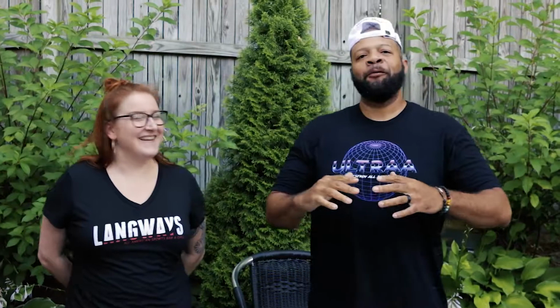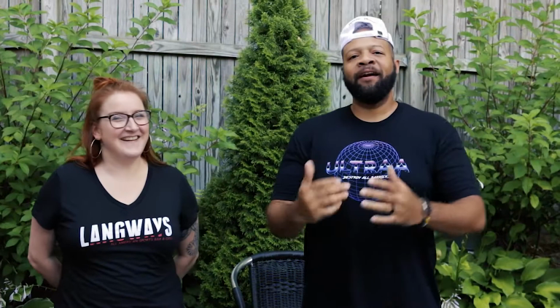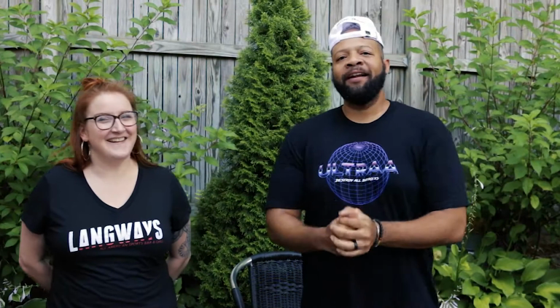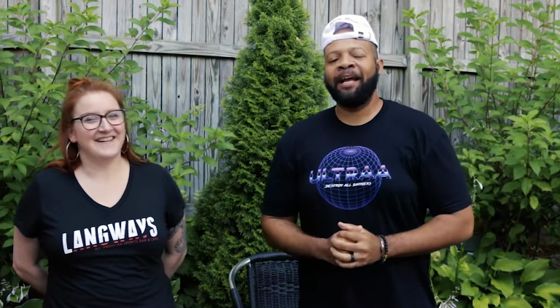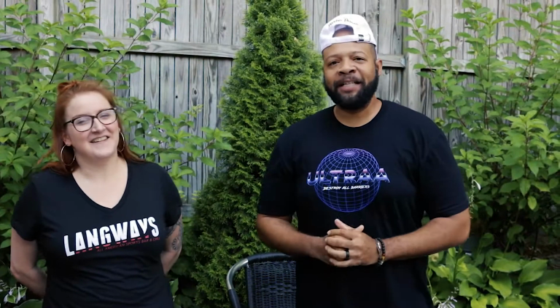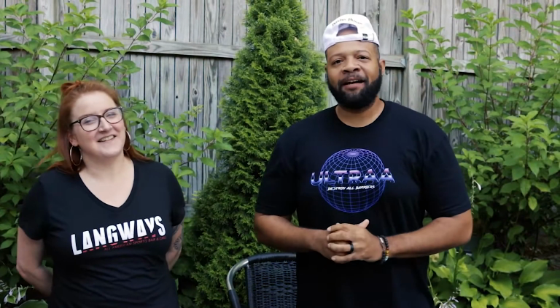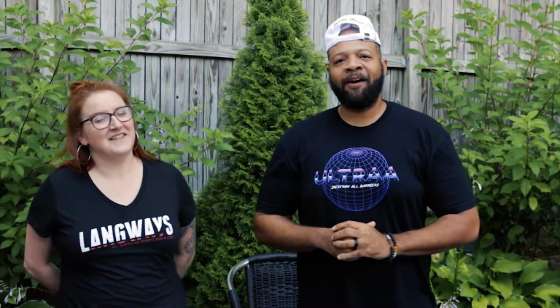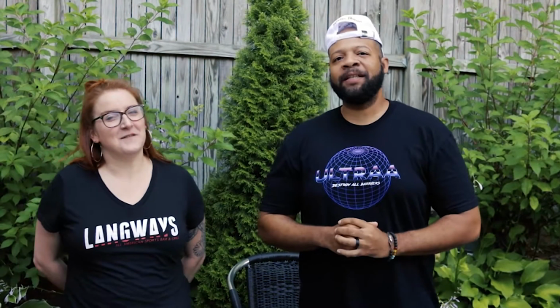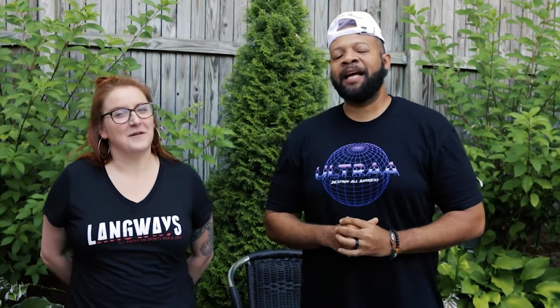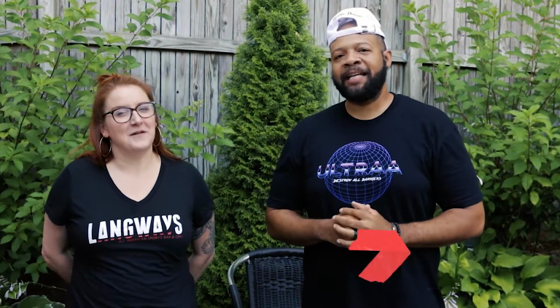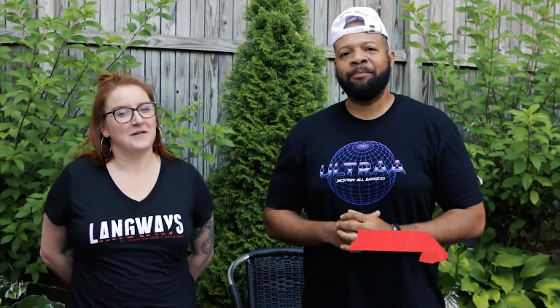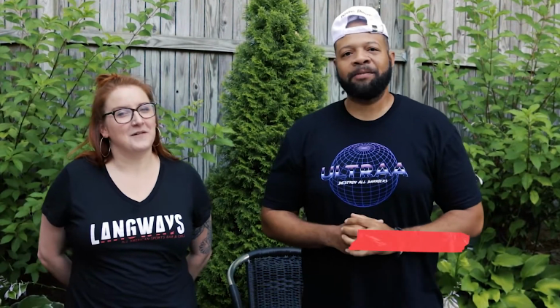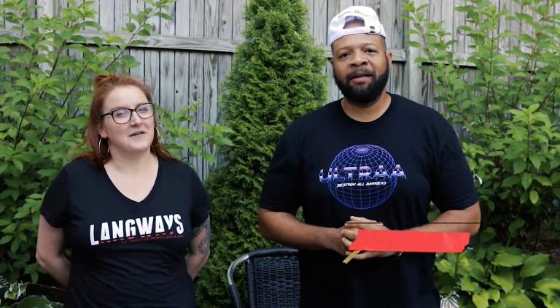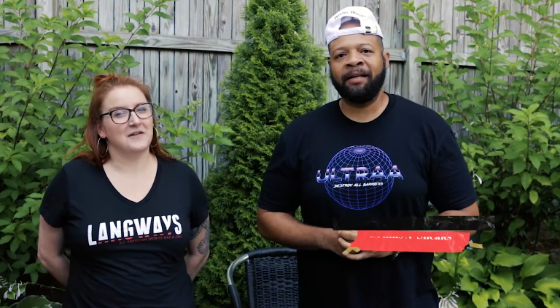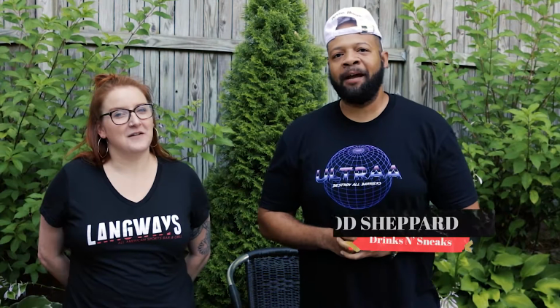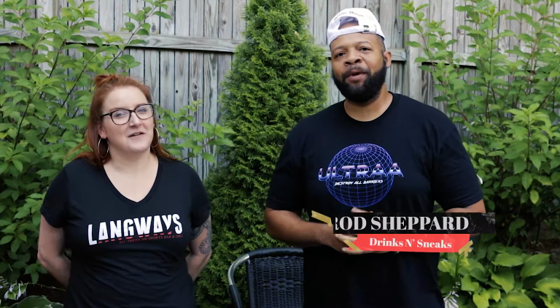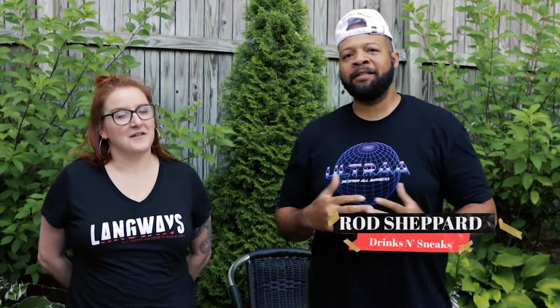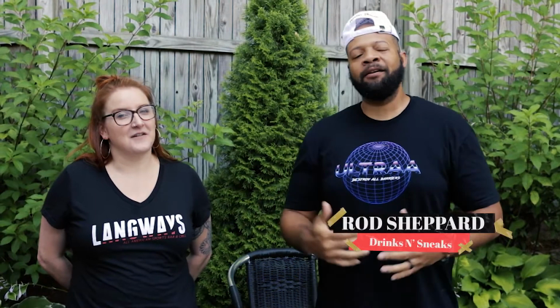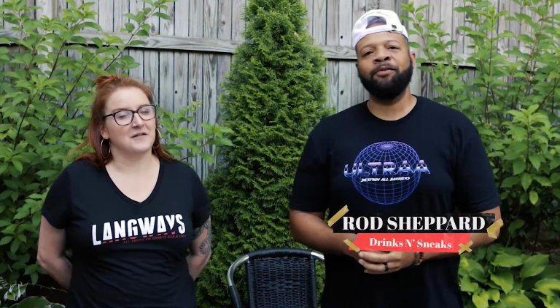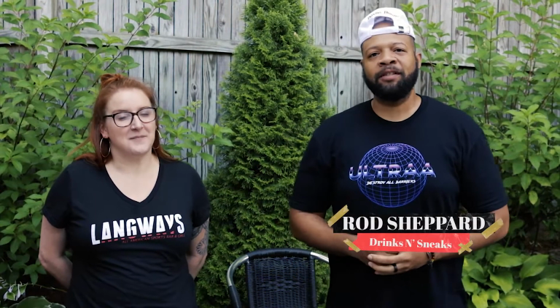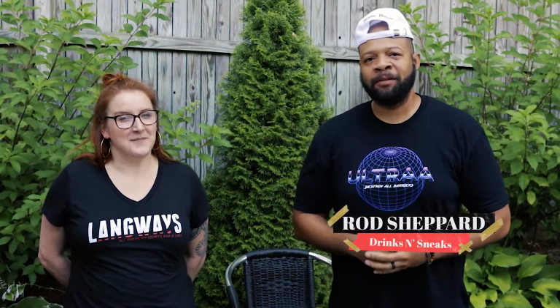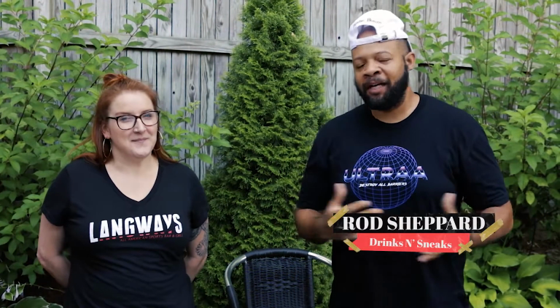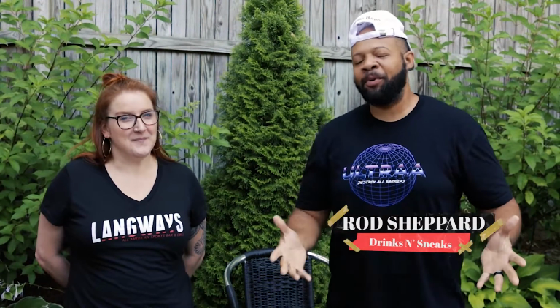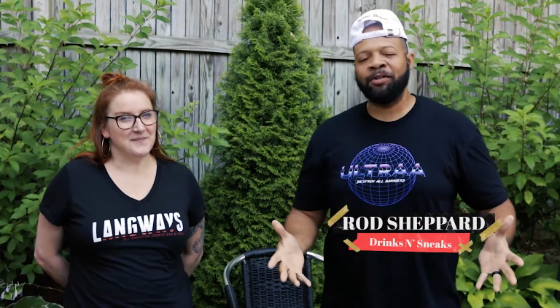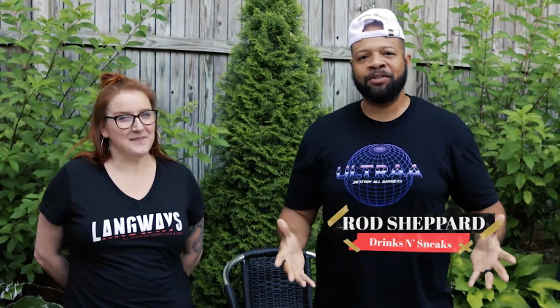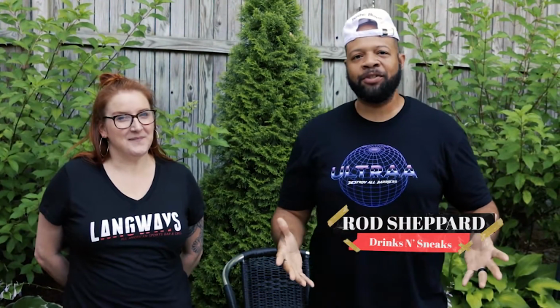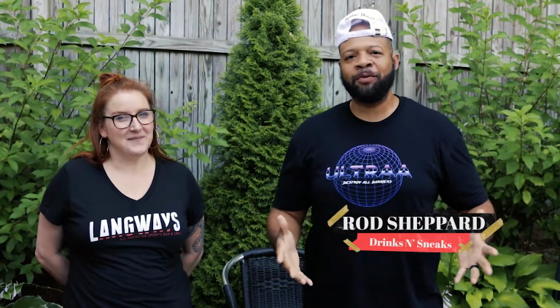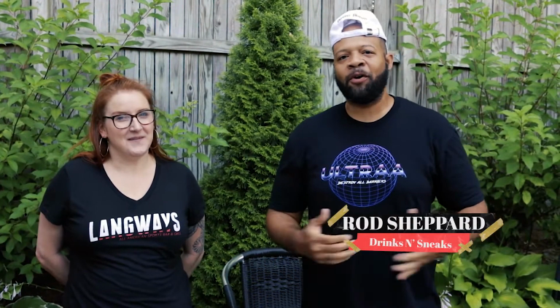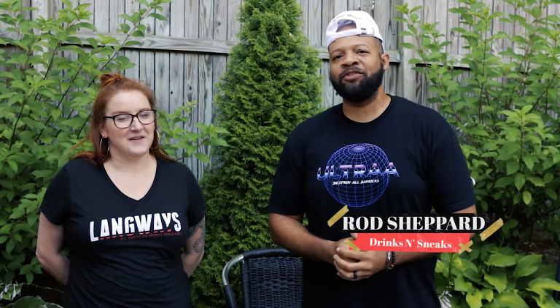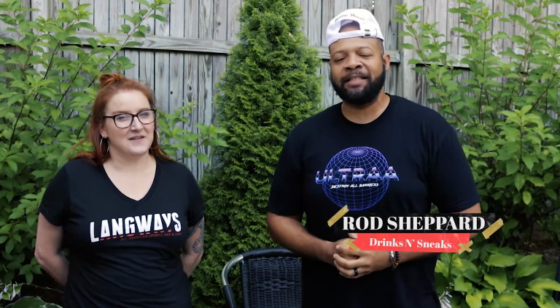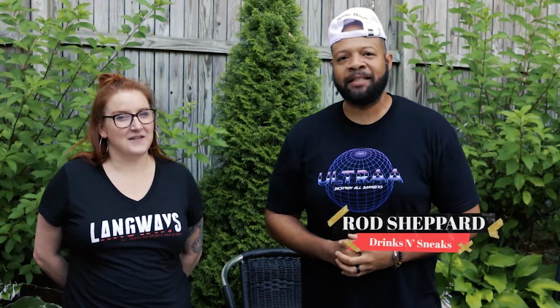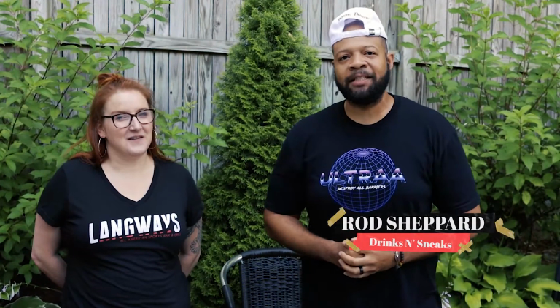We're here at Langways in Crofton/Gambres, Maryland, and we are starting a new series under Bald Dudes in Shoes. We call it Drinks and Sneaks.